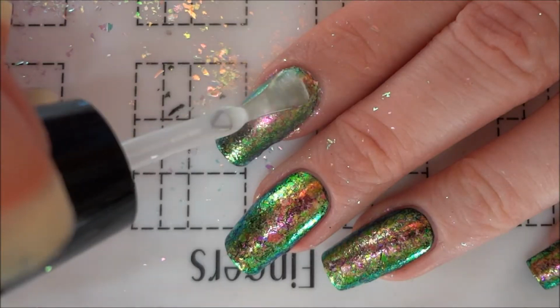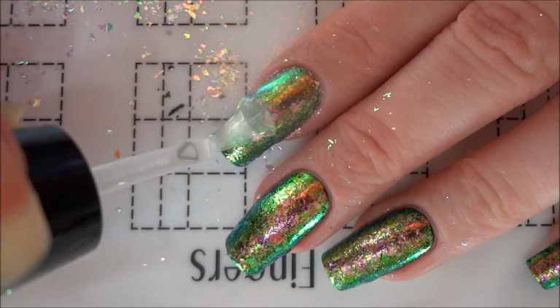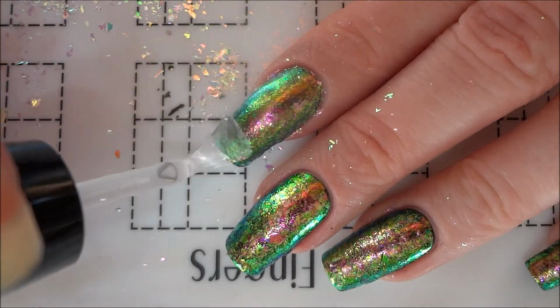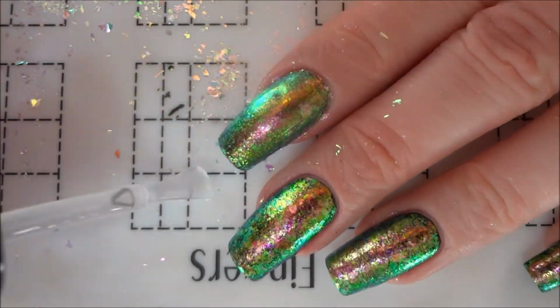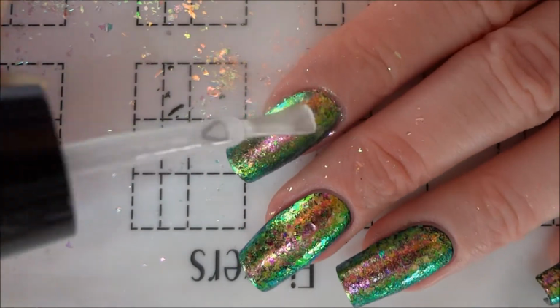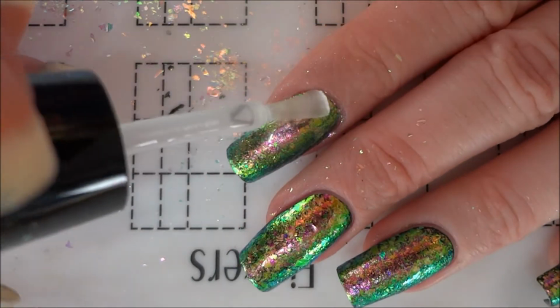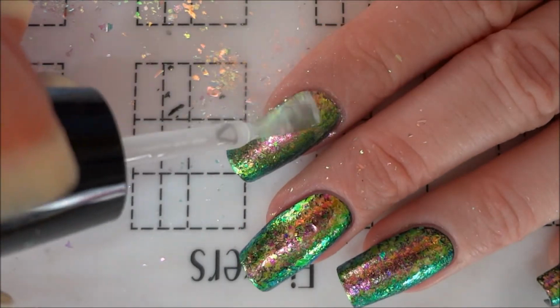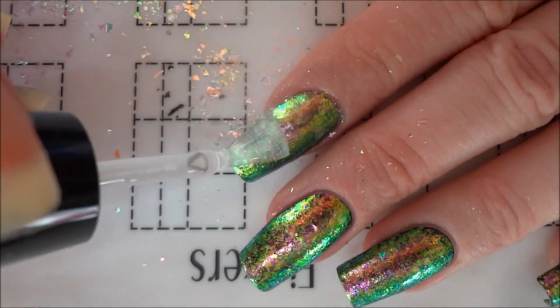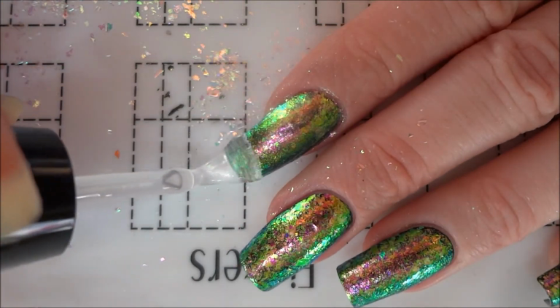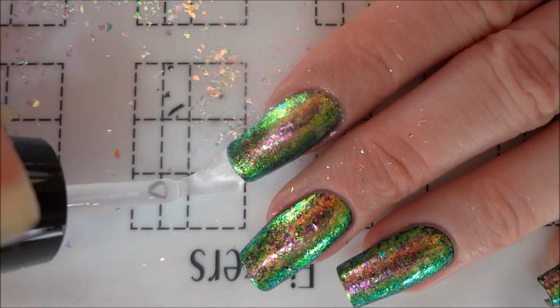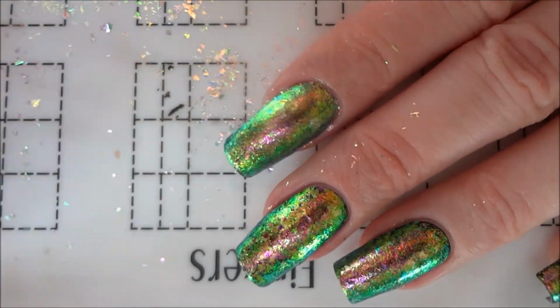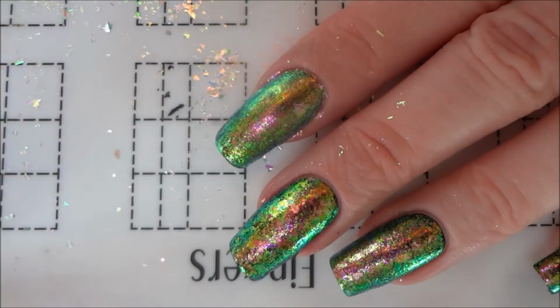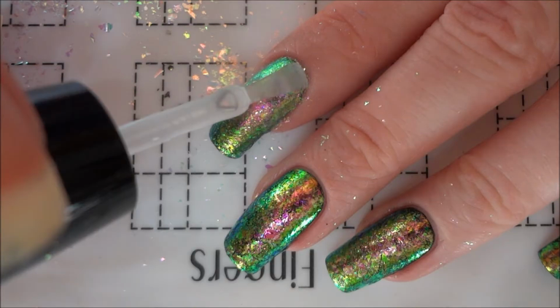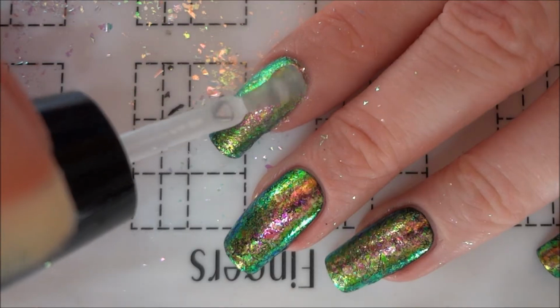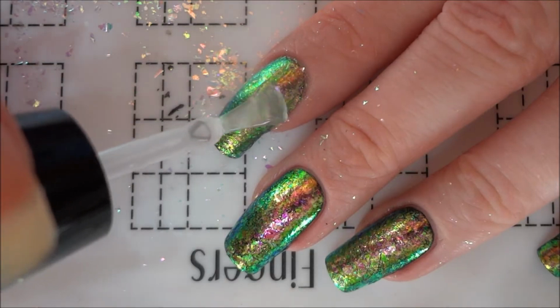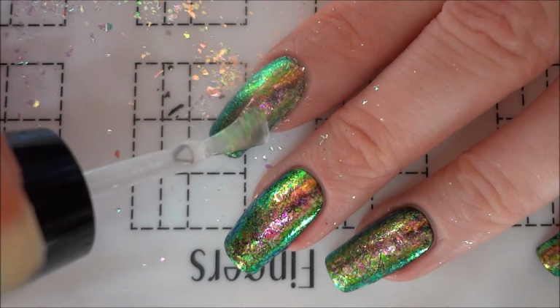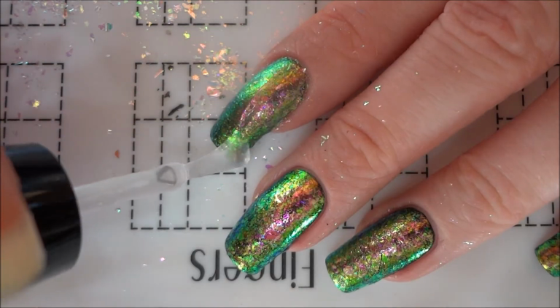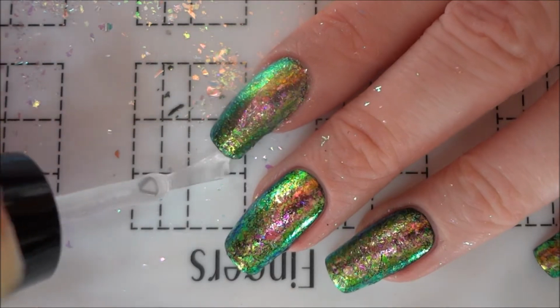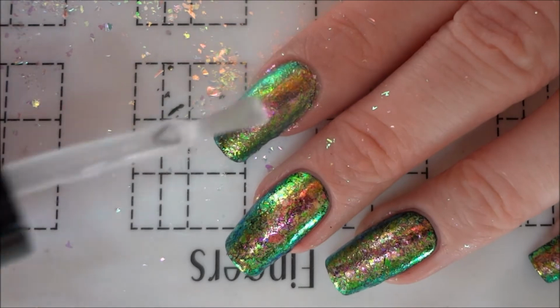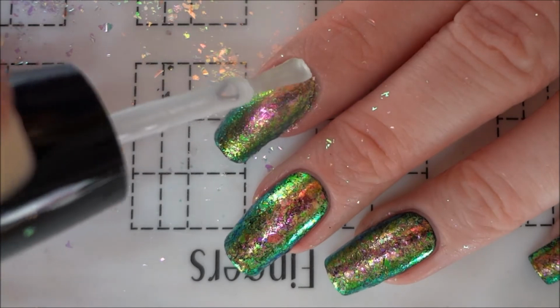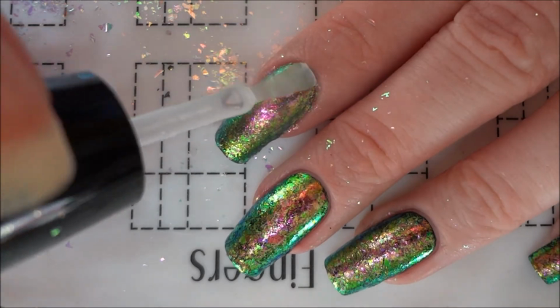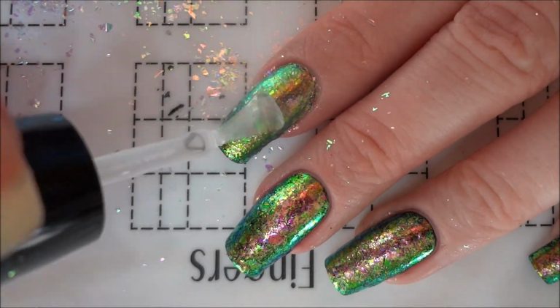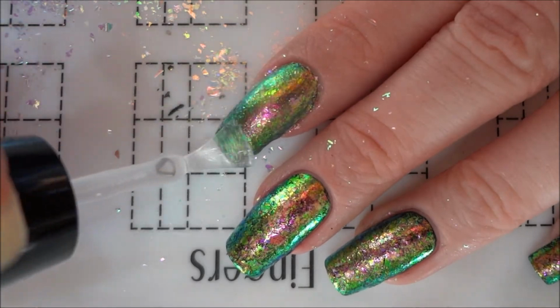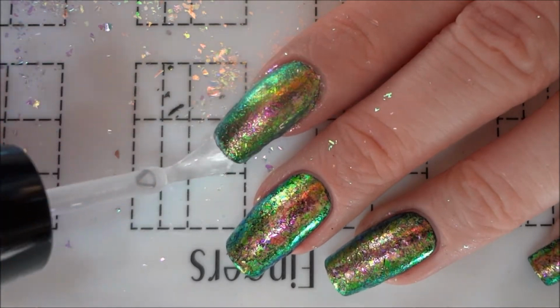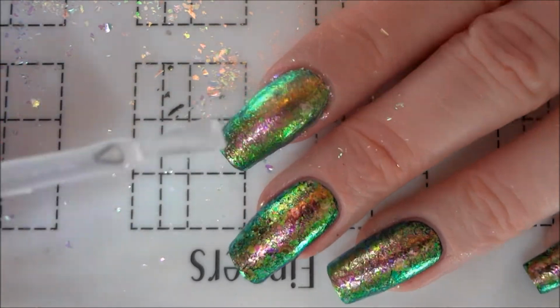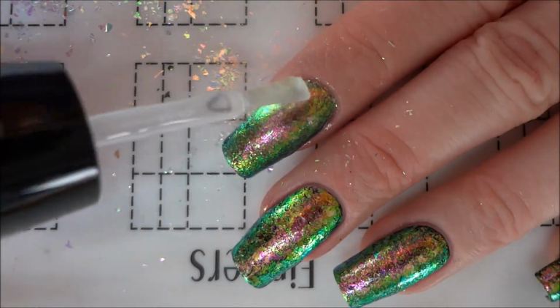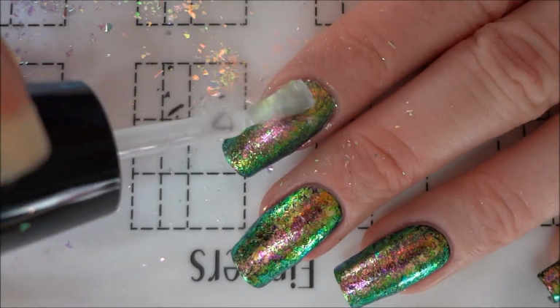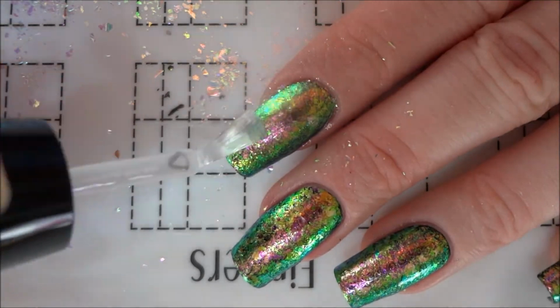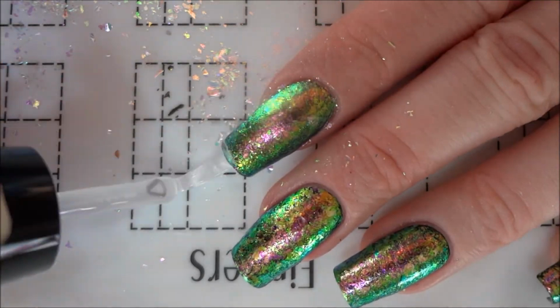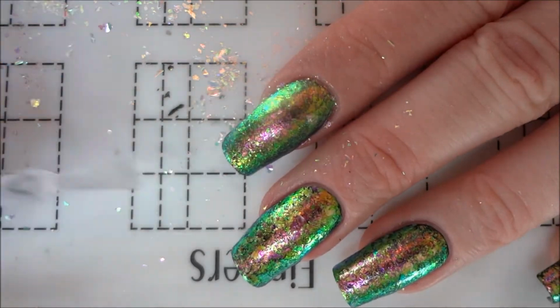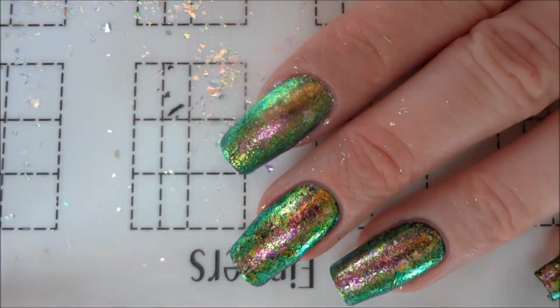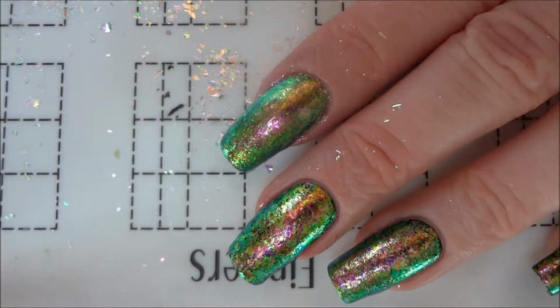Before painting the scales, I added a top coat to my nails. This makes it easier to fix any mistakes later.